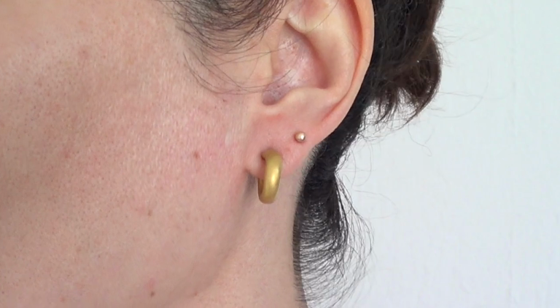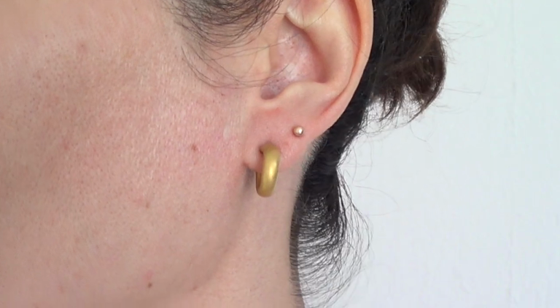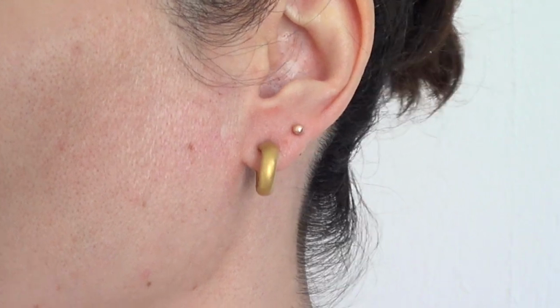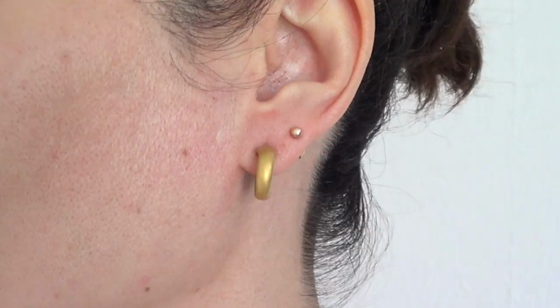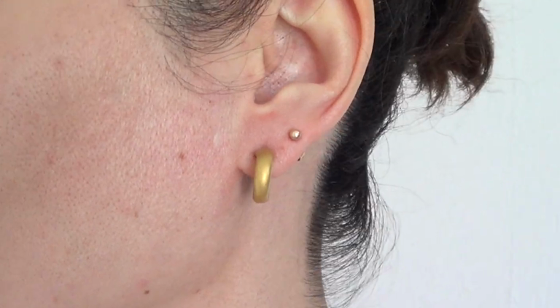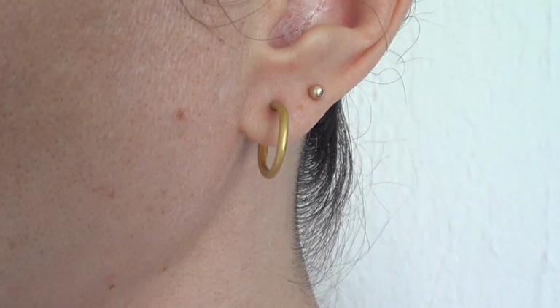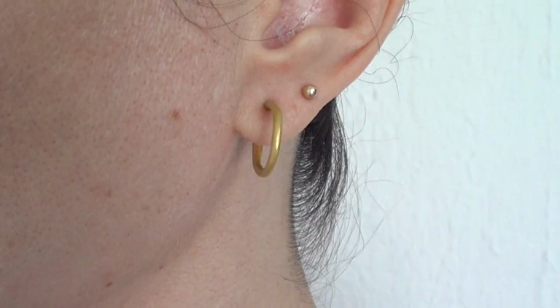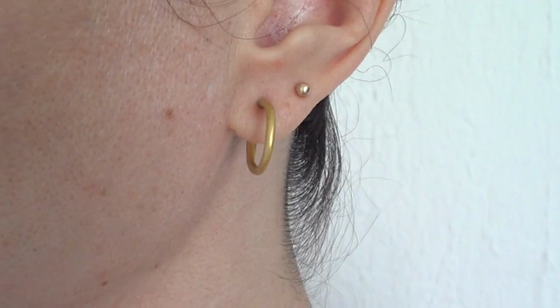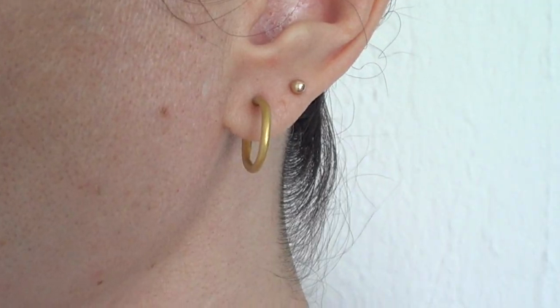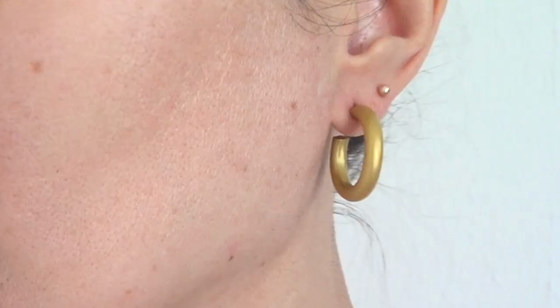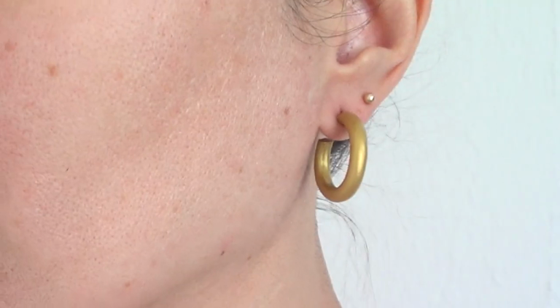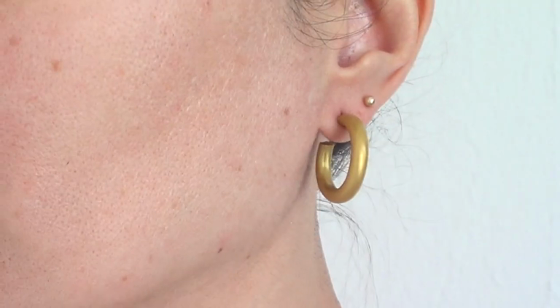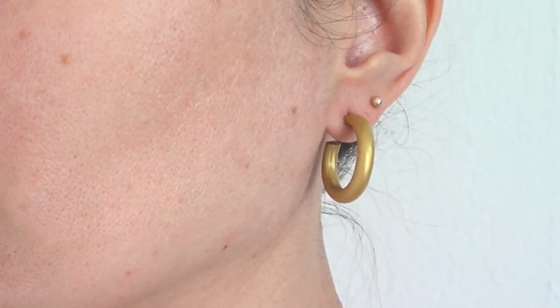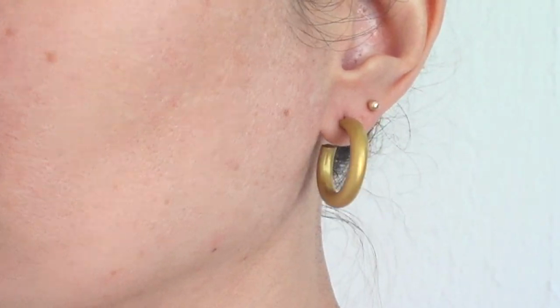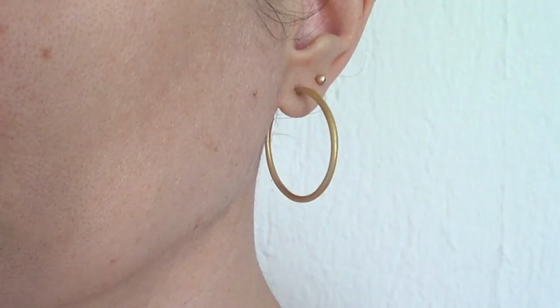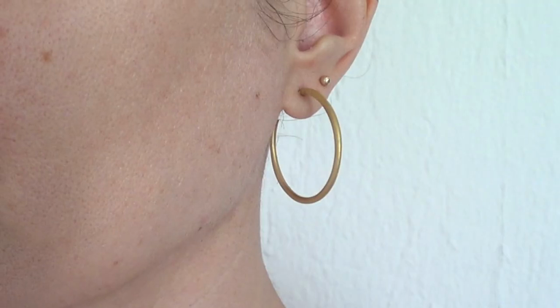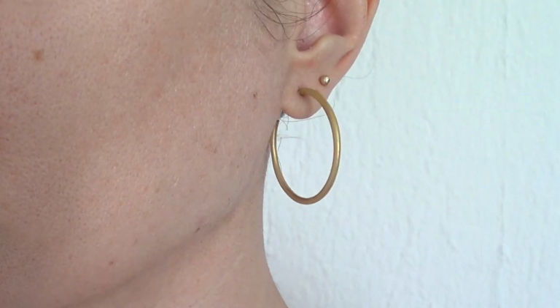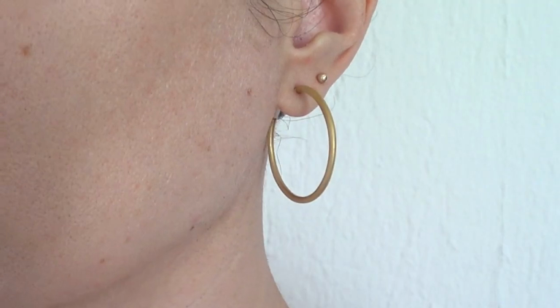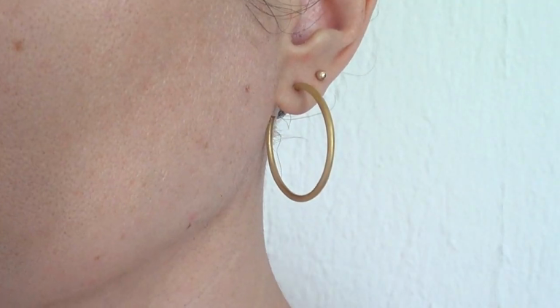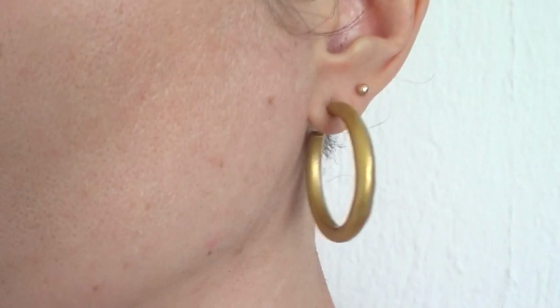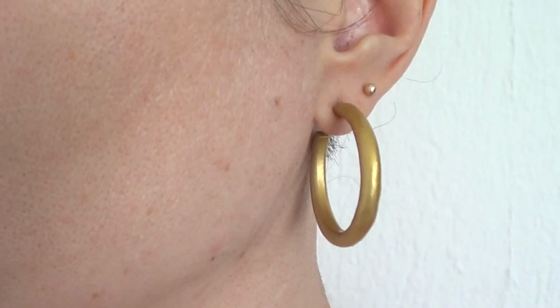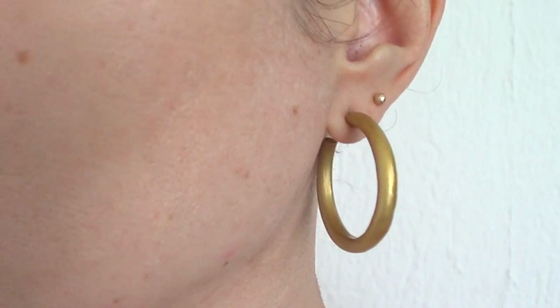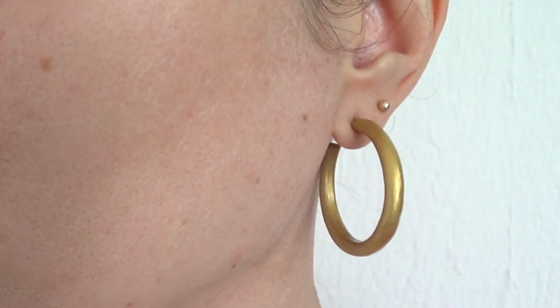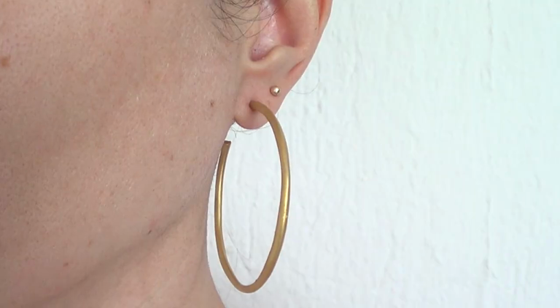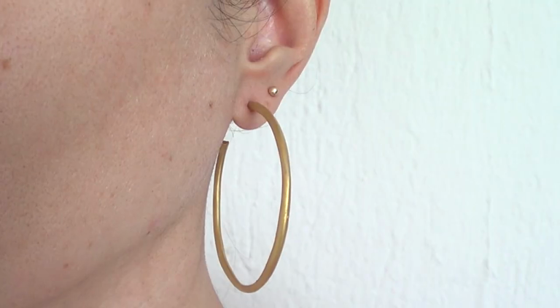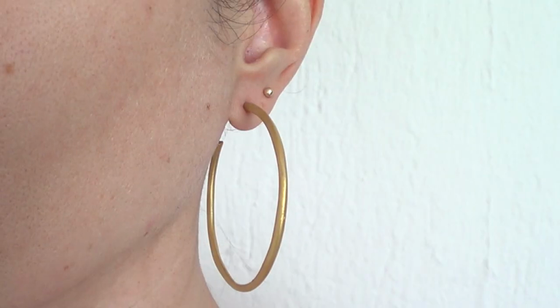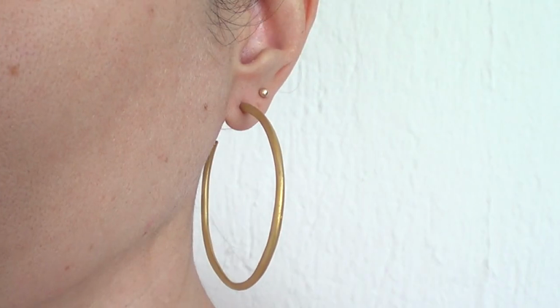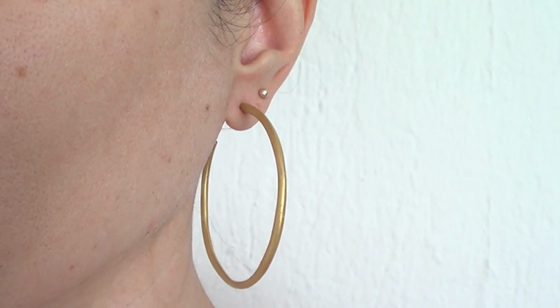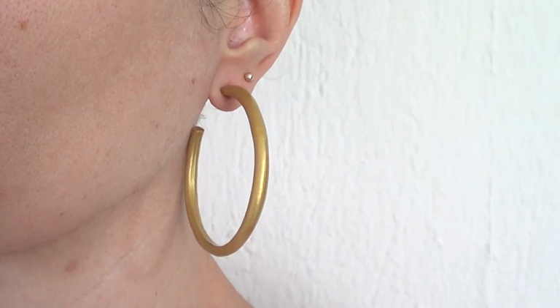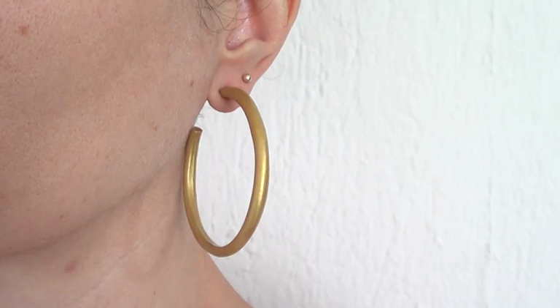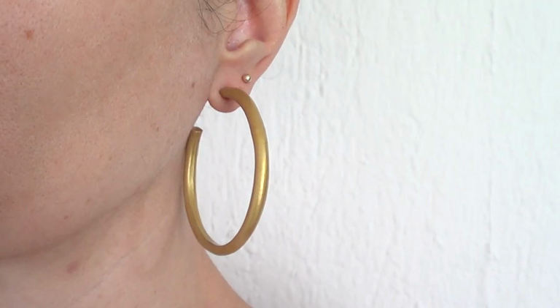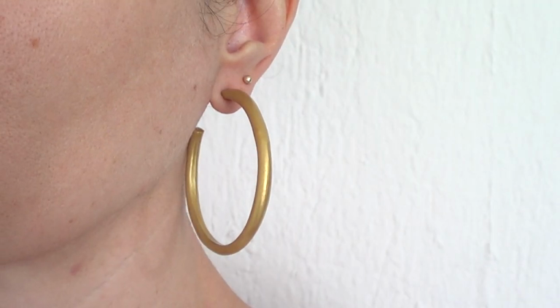Hey guys, it's Renee. So today we're going to be making clay hoop earrings — different sizes and different thickness.